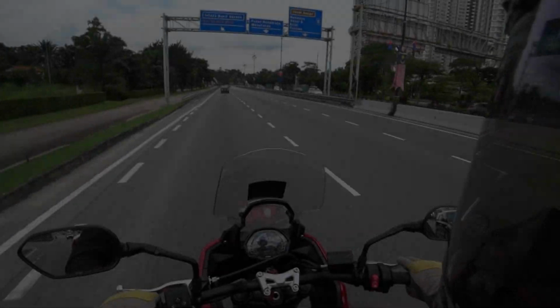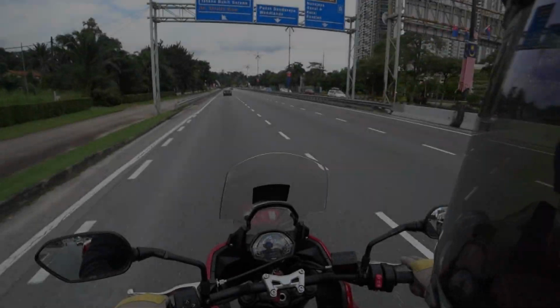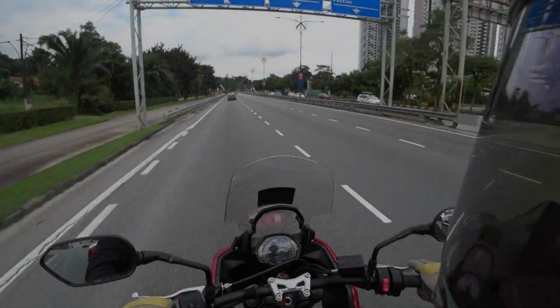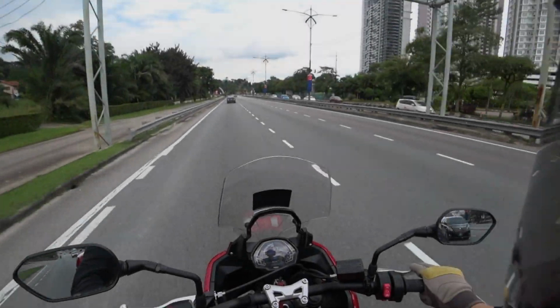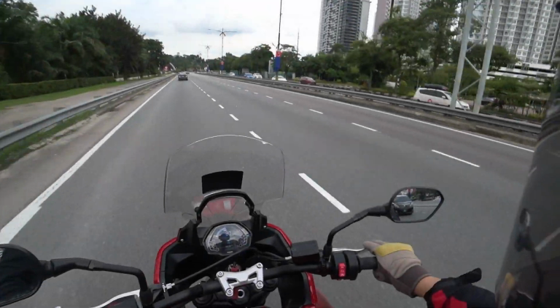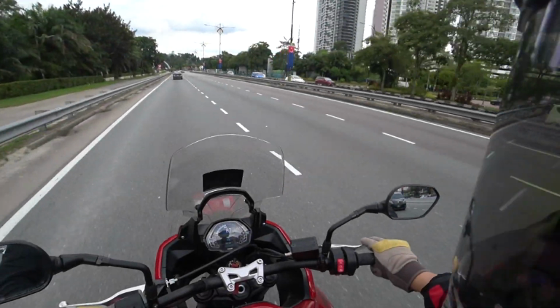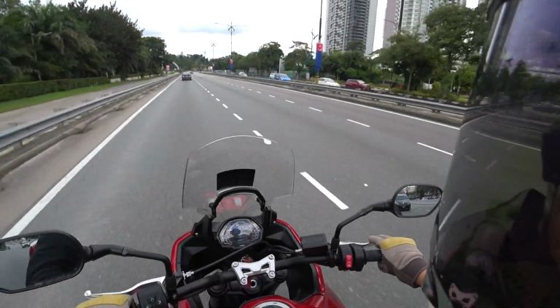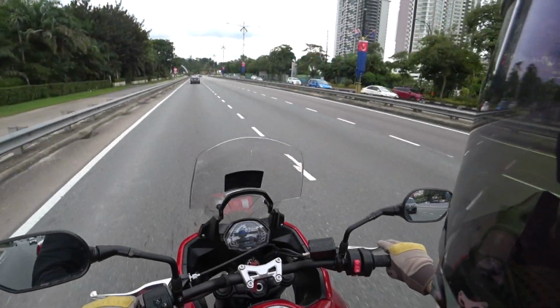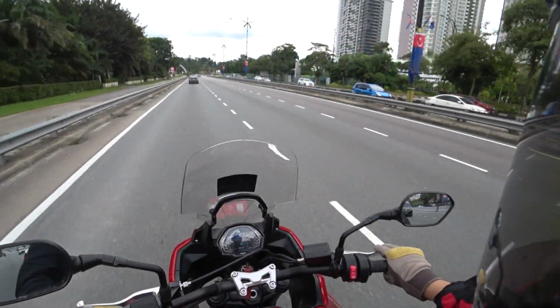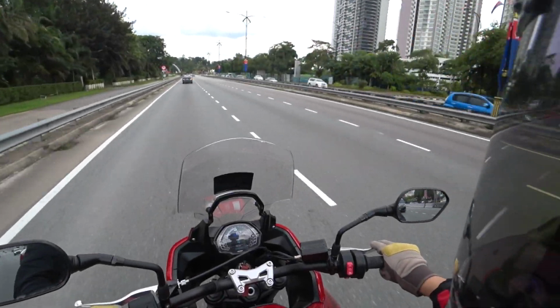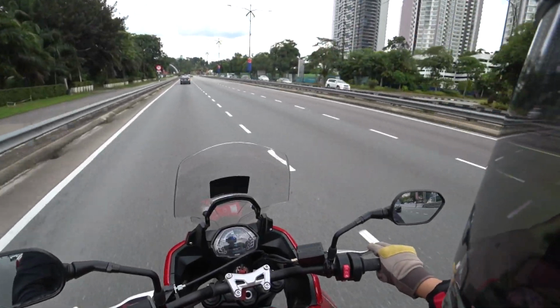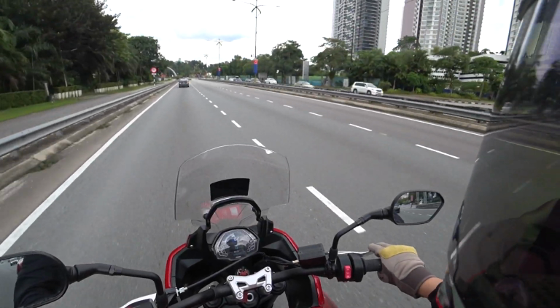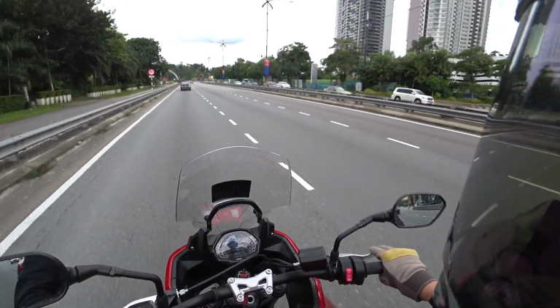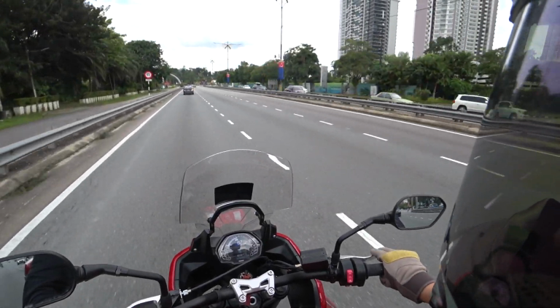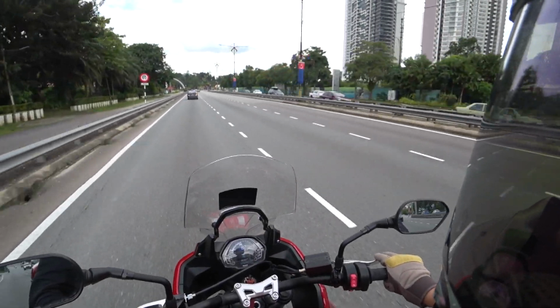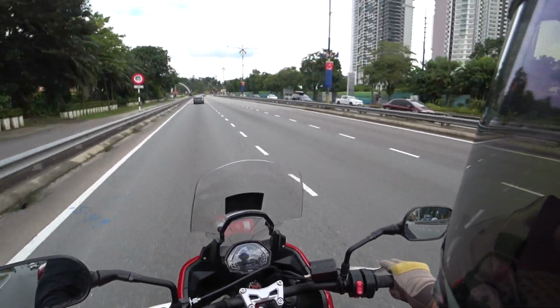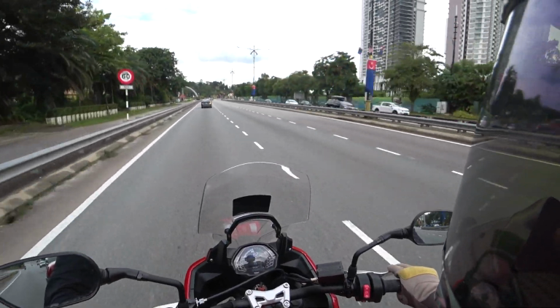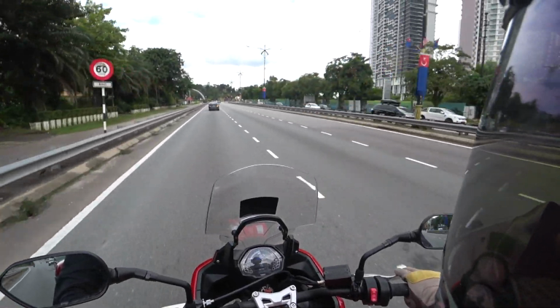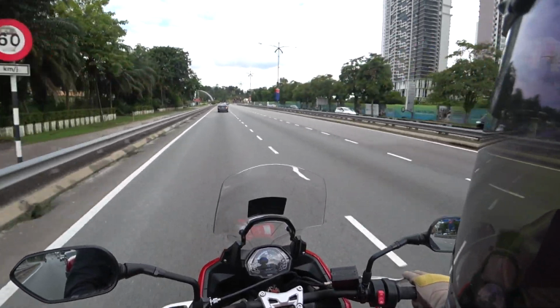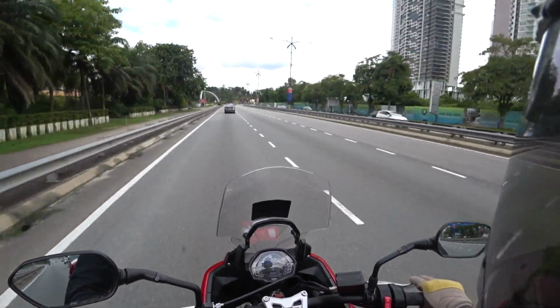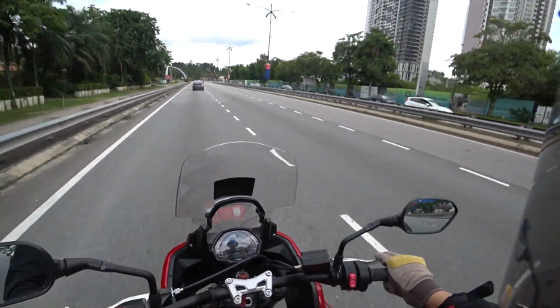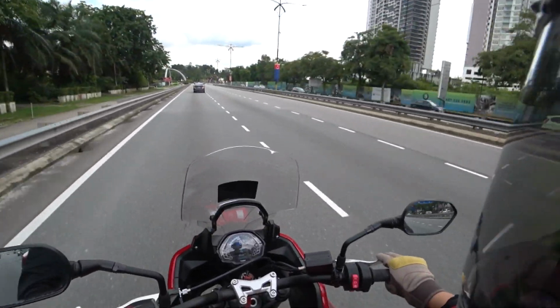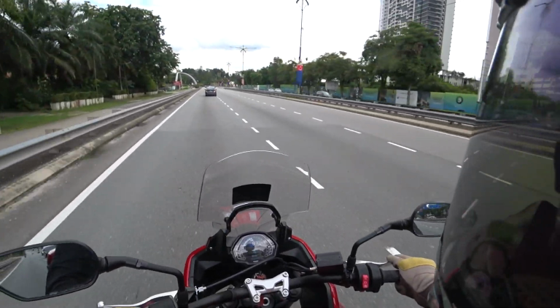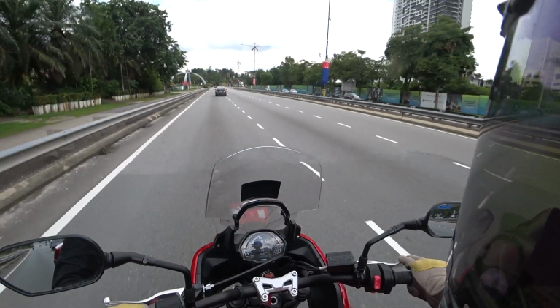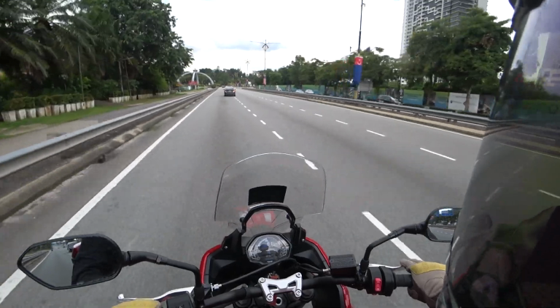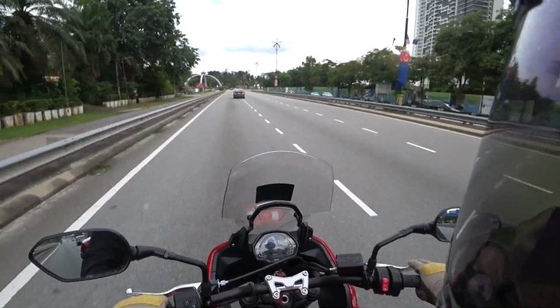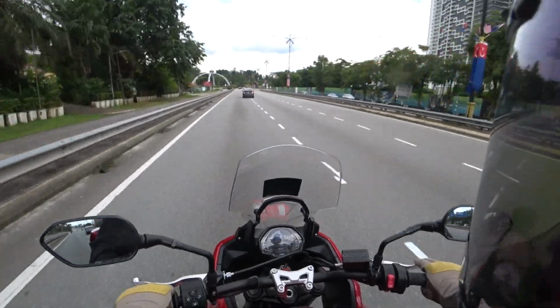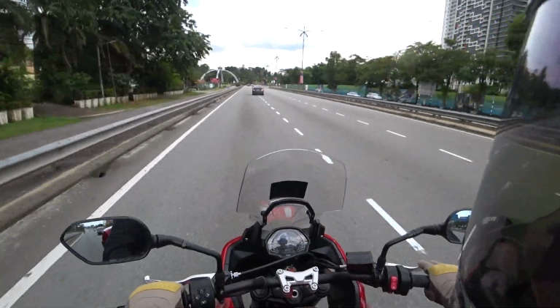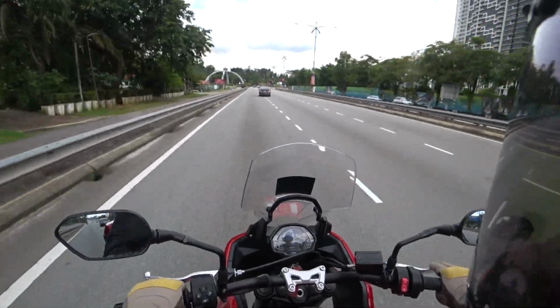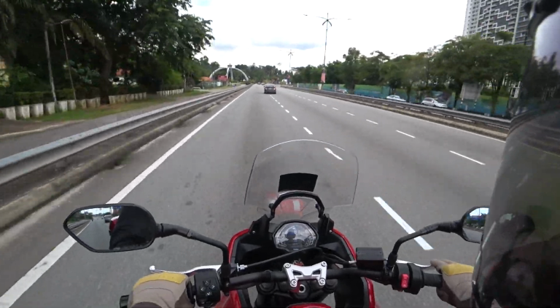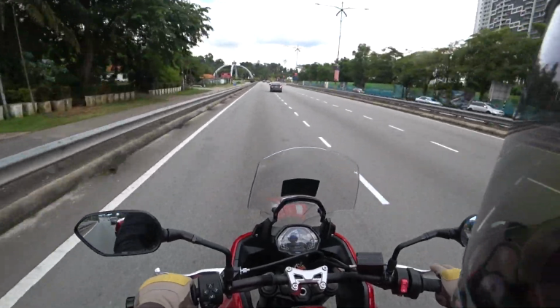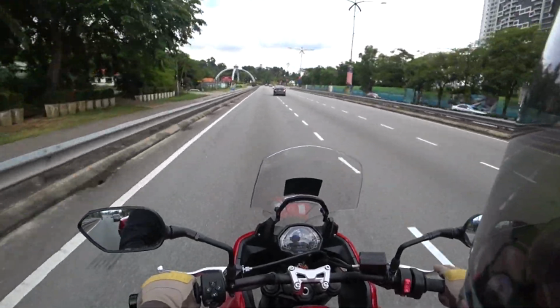I expected this bike to be okay, average-ish, but I didn't expect it to be so good. This is really, really good.